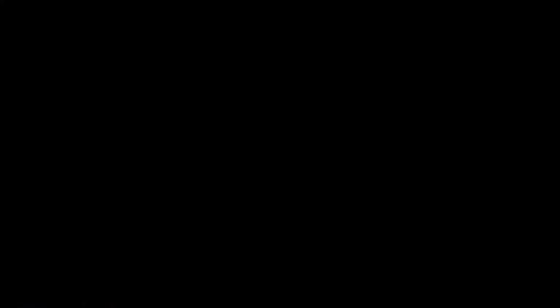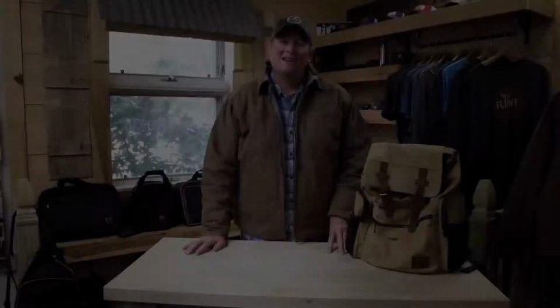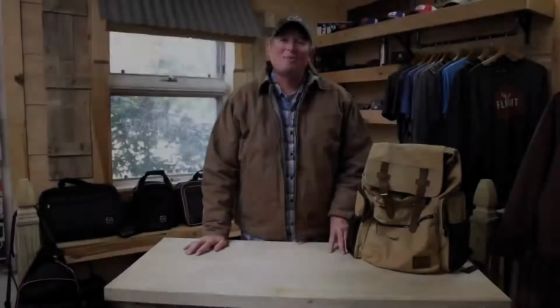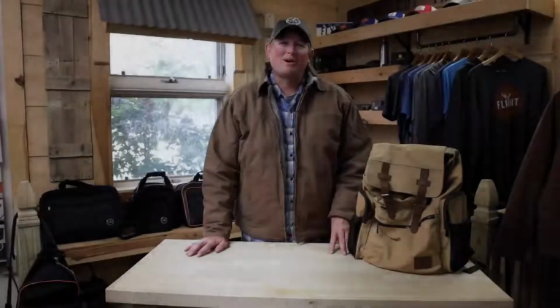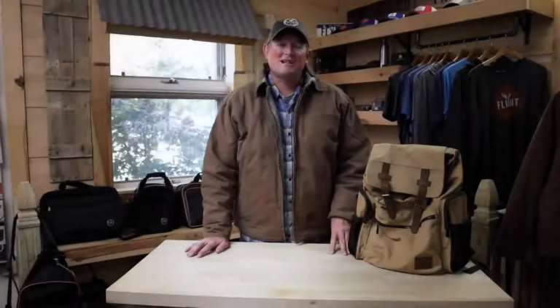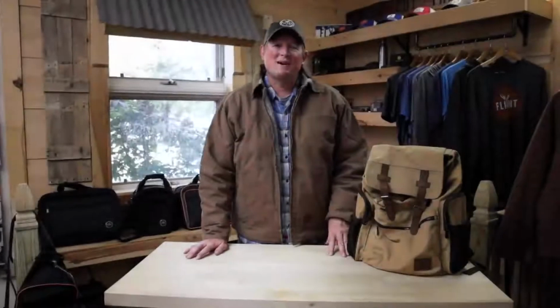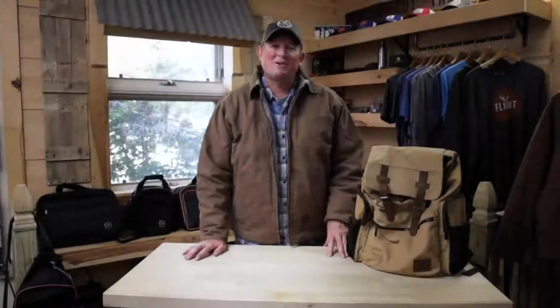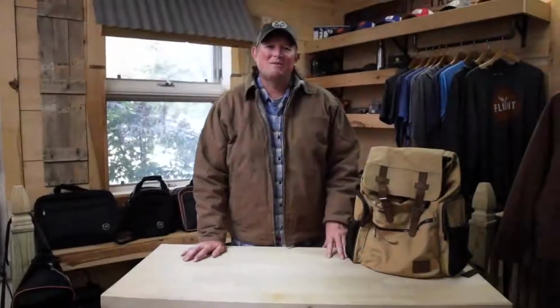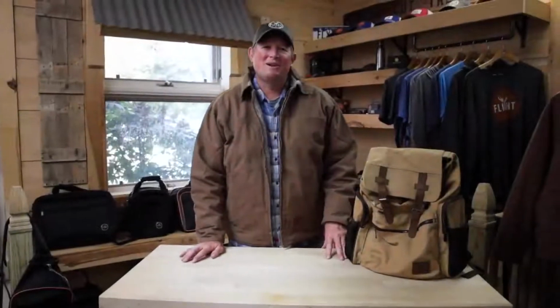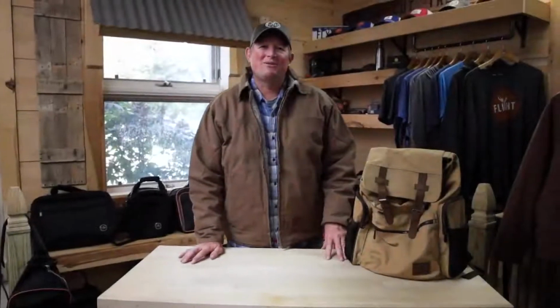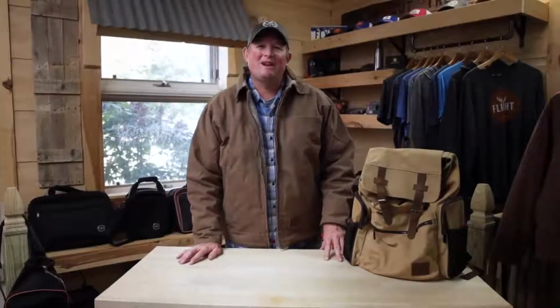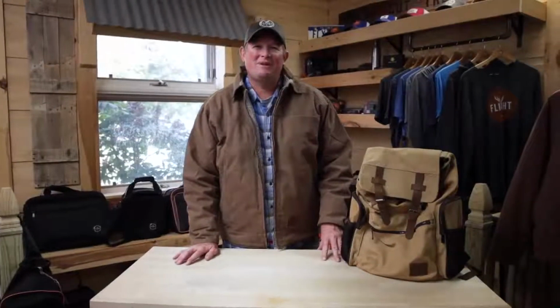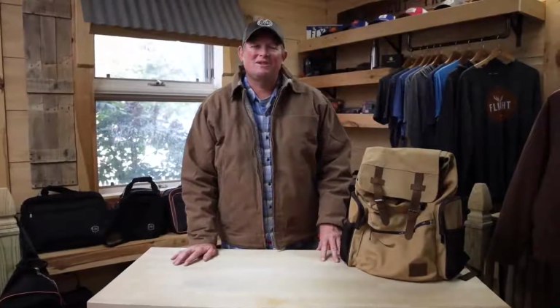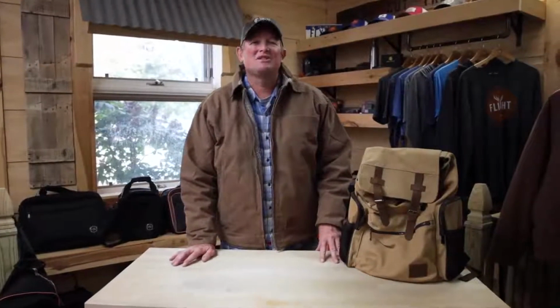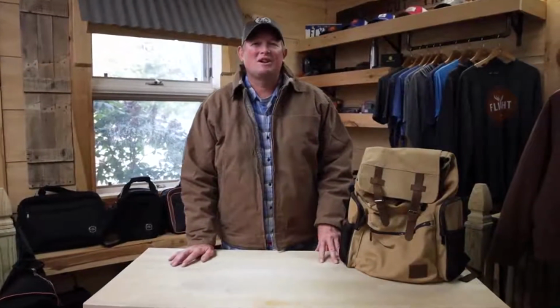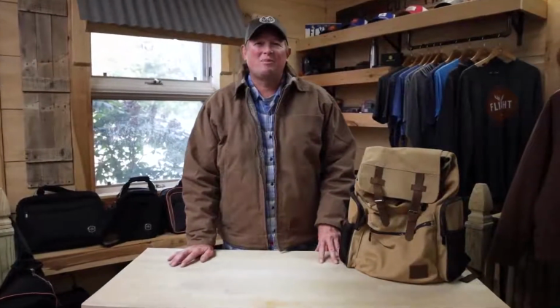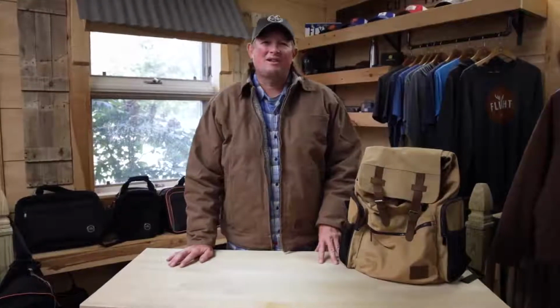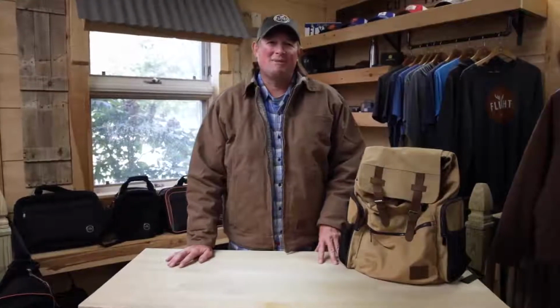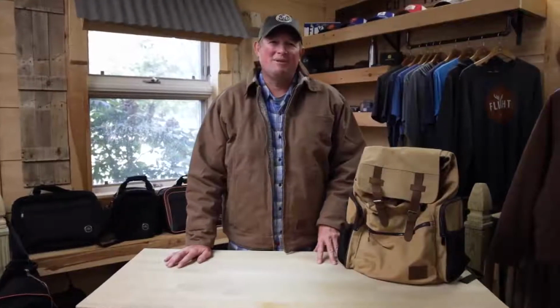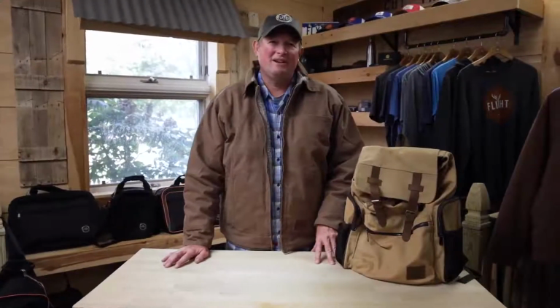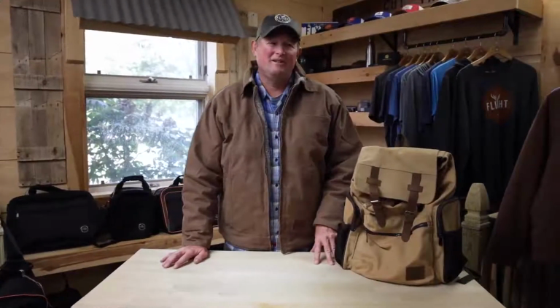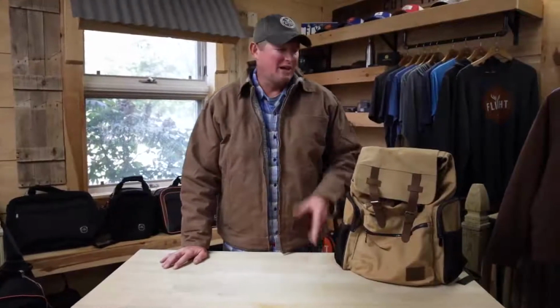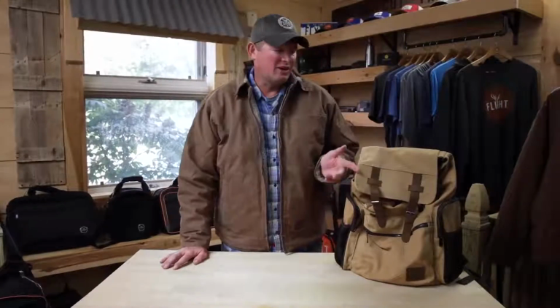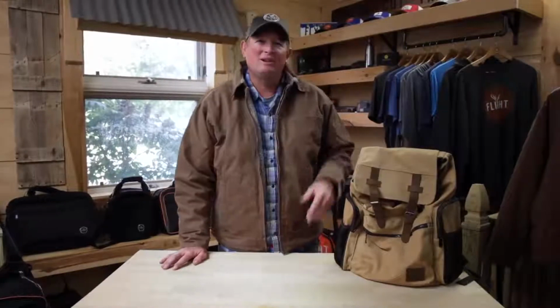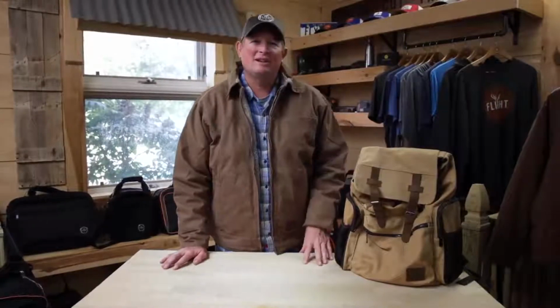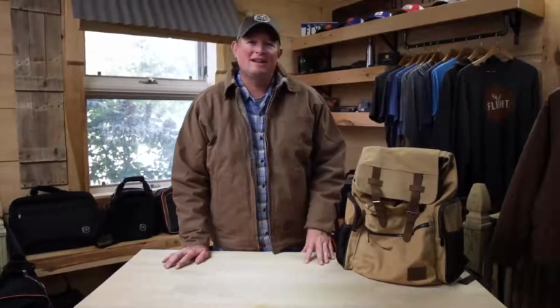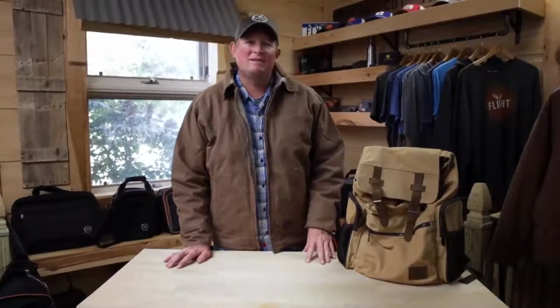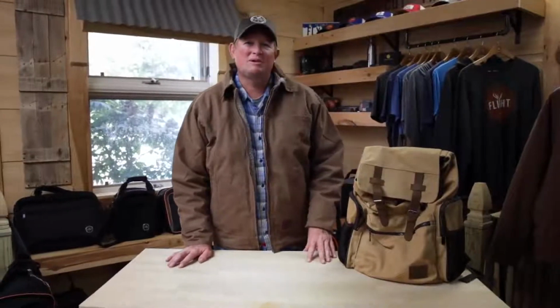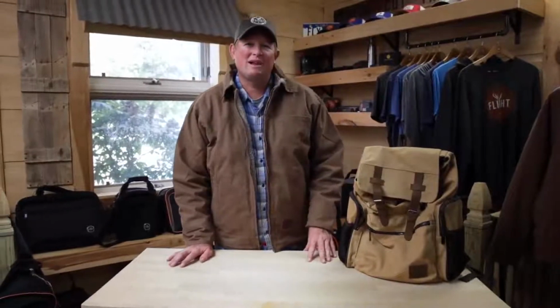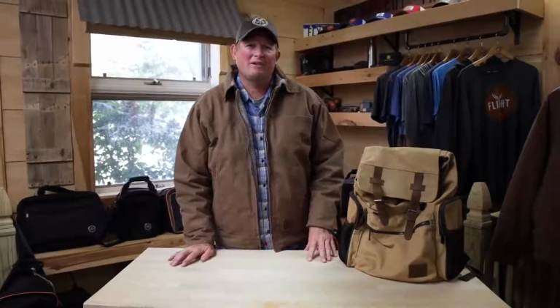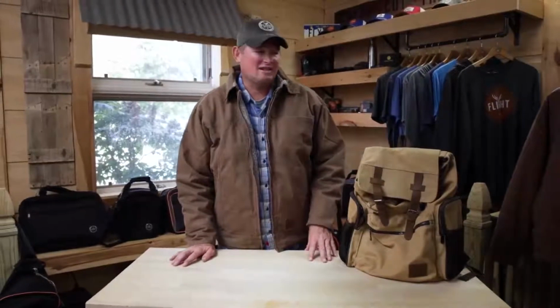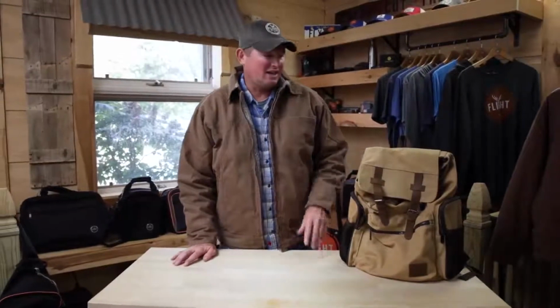Hello, I'm Mark Glassmeyer and welcome to another Flight Outfitters Touch and Go product demo video. Today we're going to be looking at the Bush Pilot Rucksack.